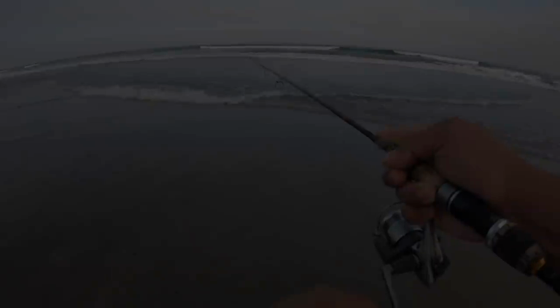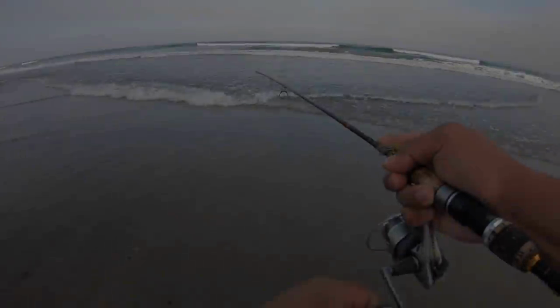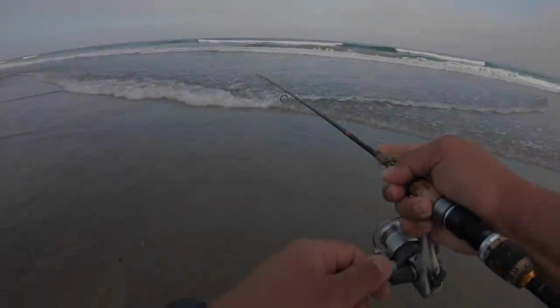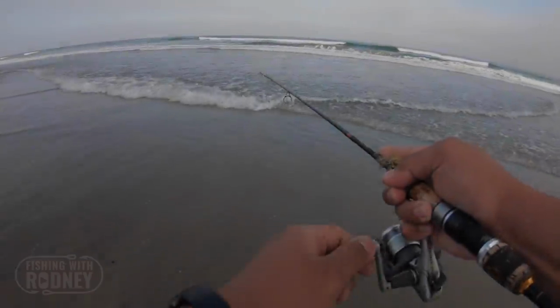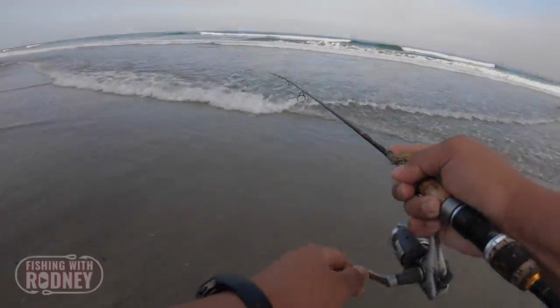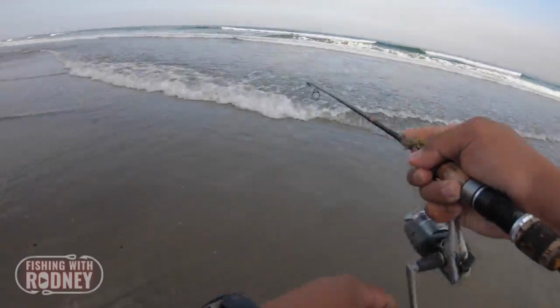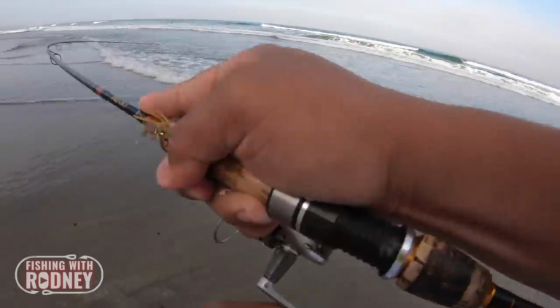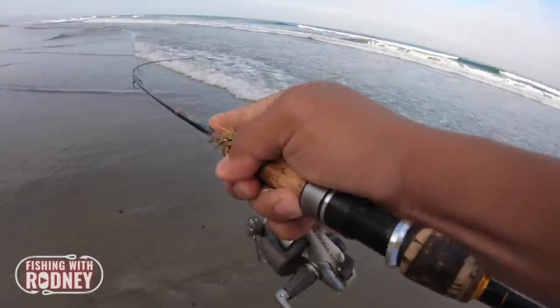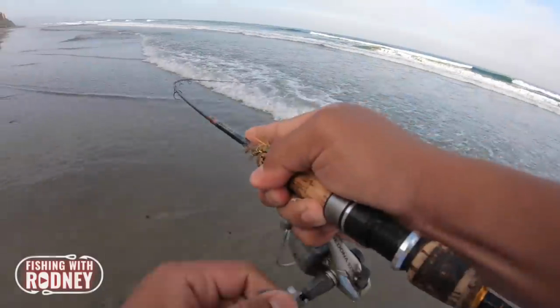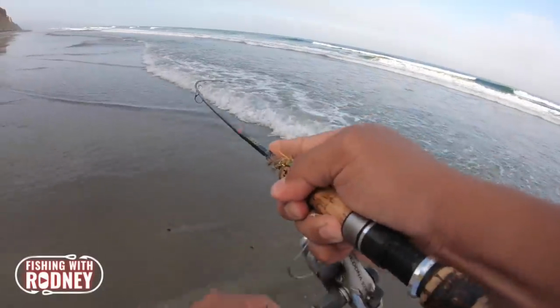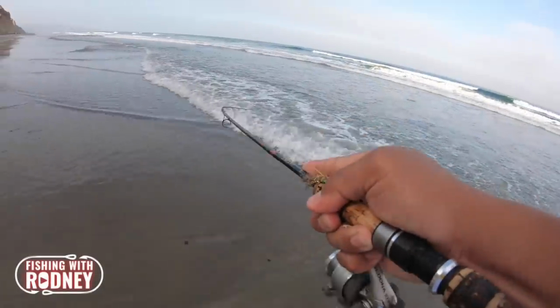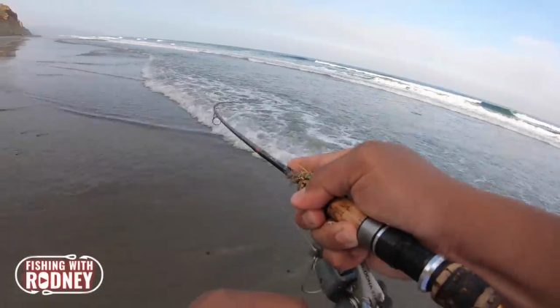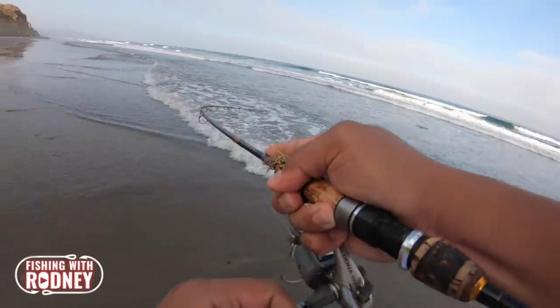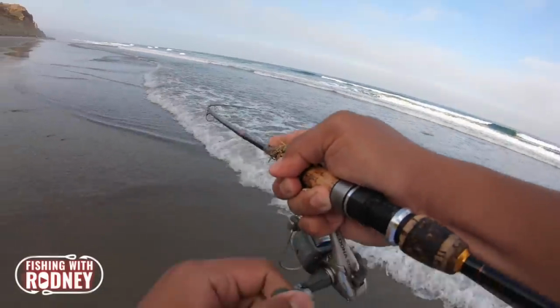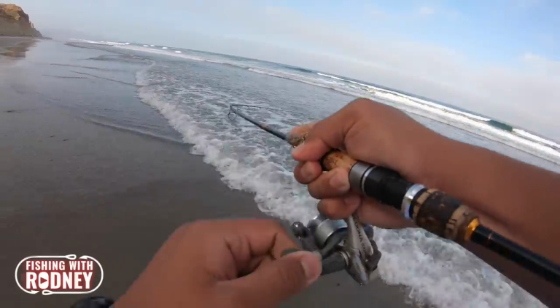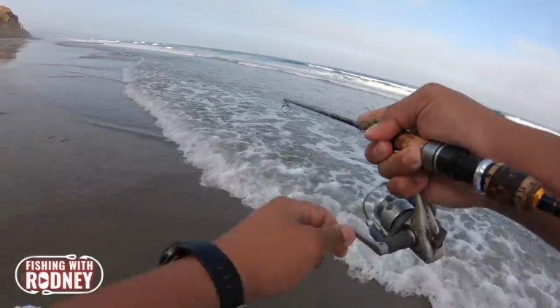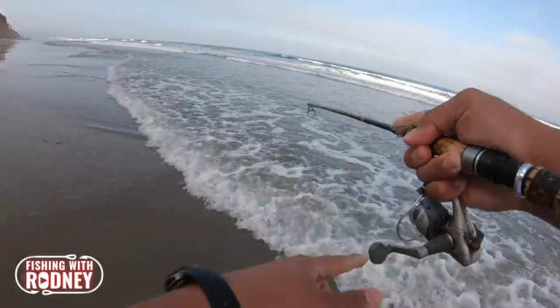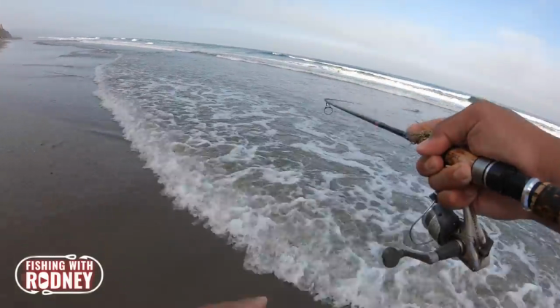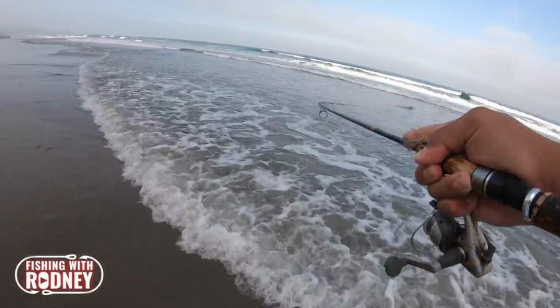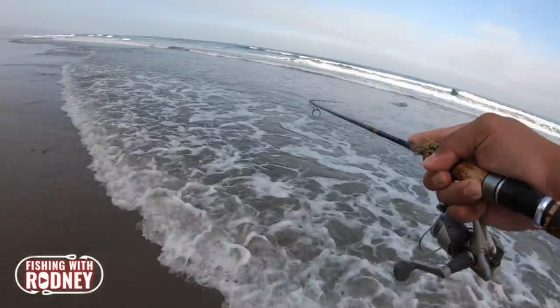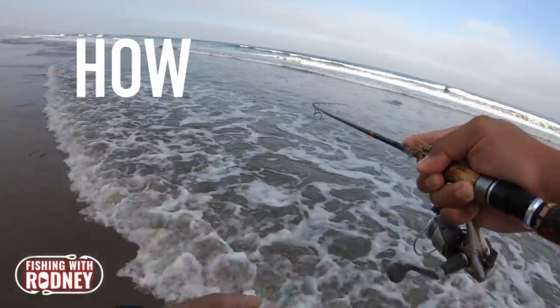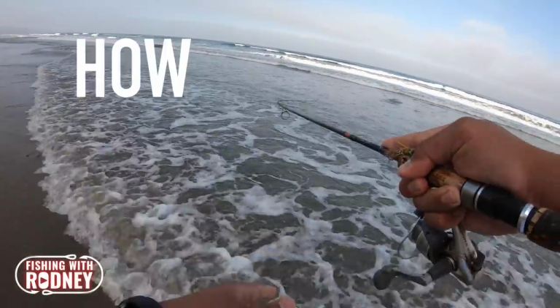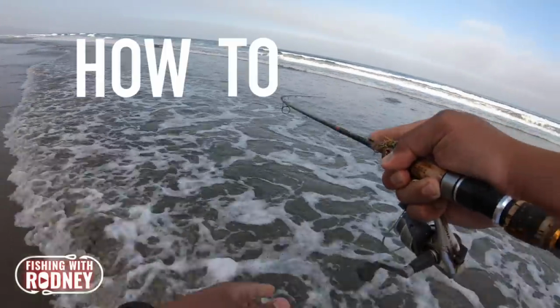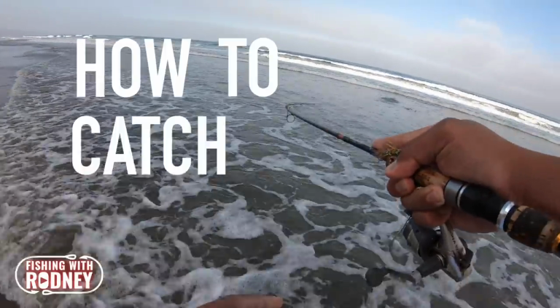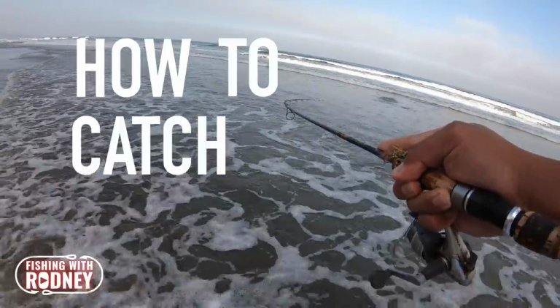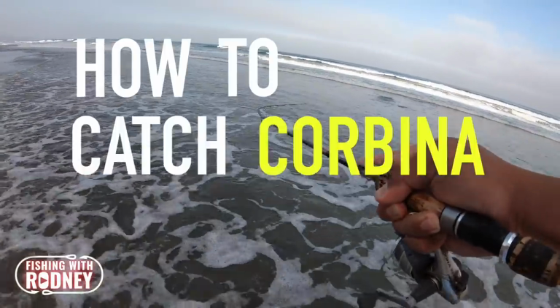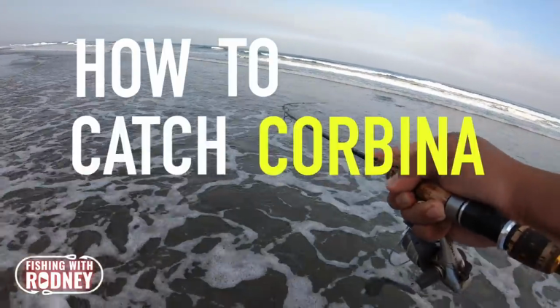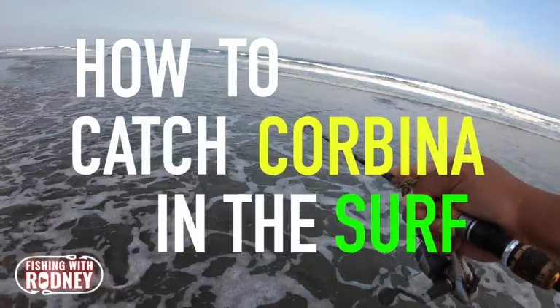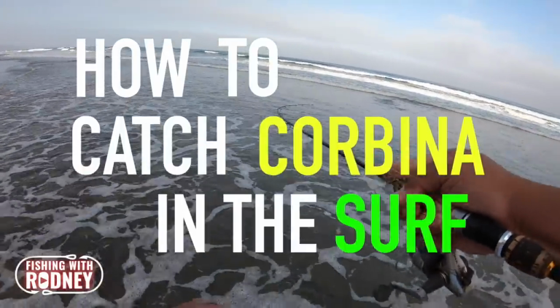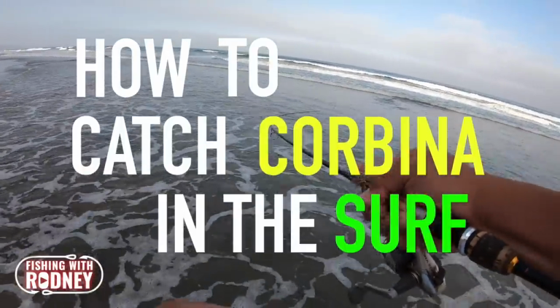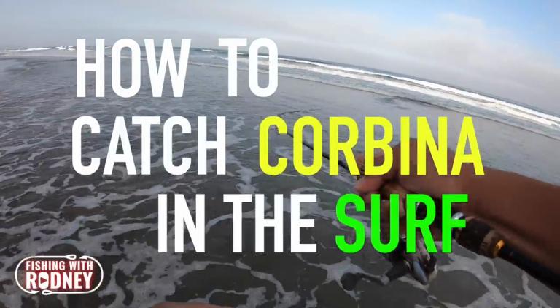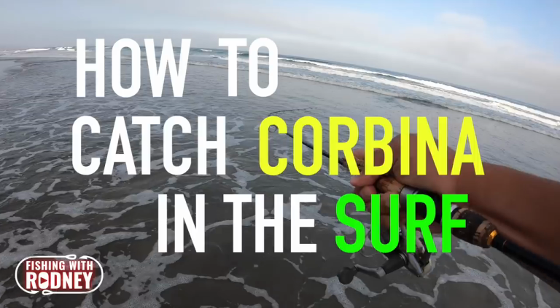Hey guys, it's me Rod Marquez. In today's video, I'll show you how to catch corbina in the surf.